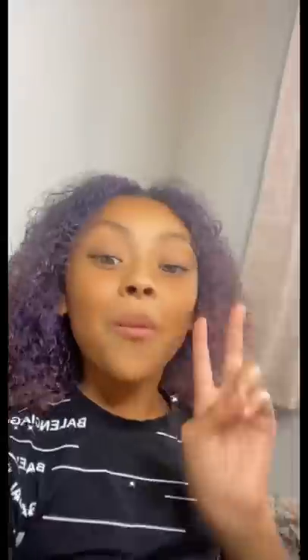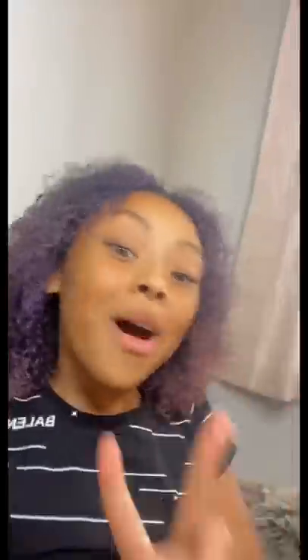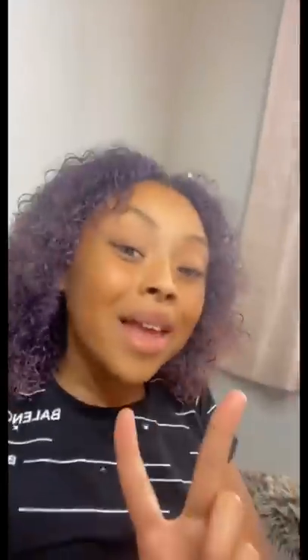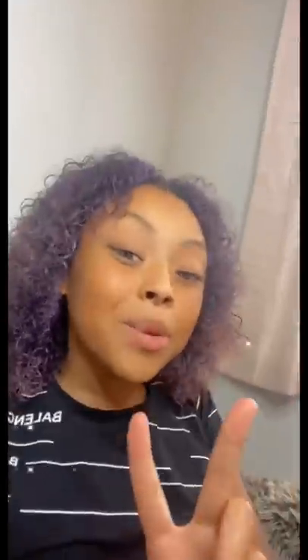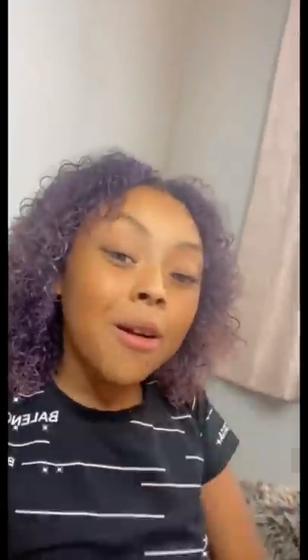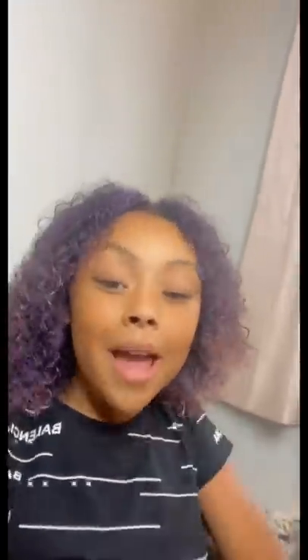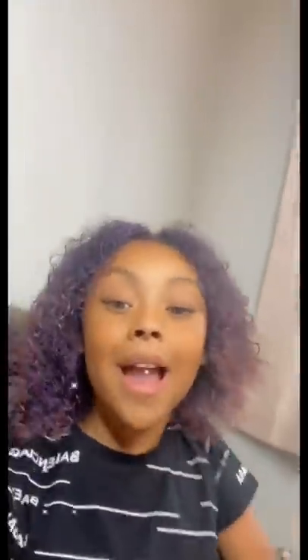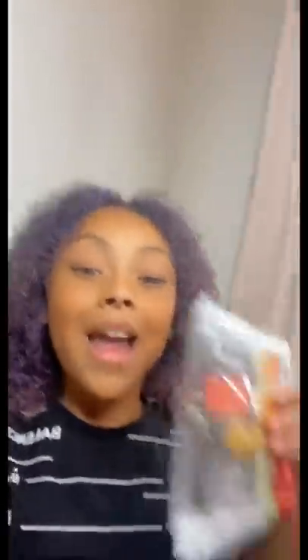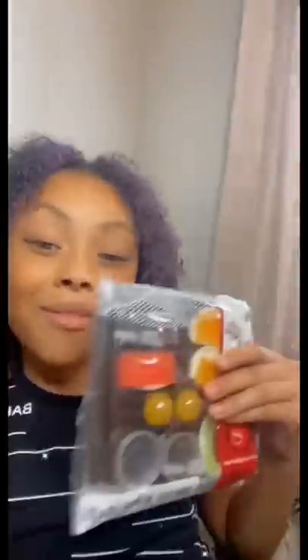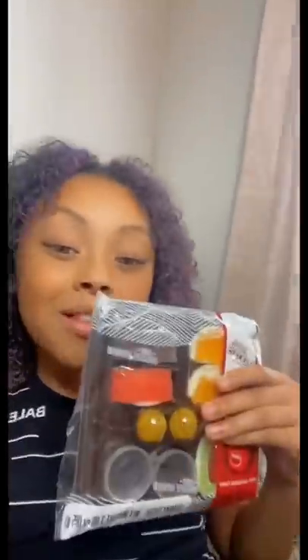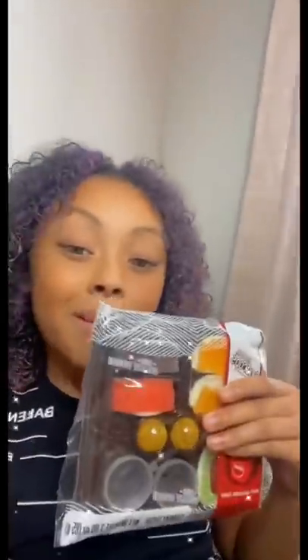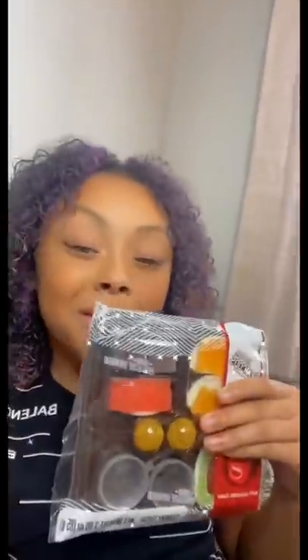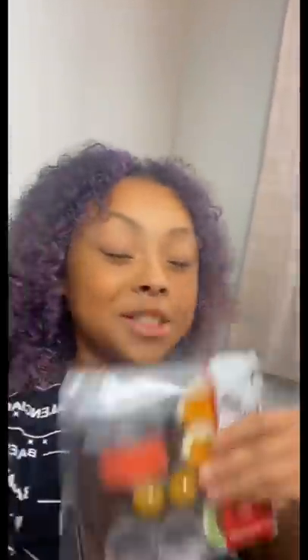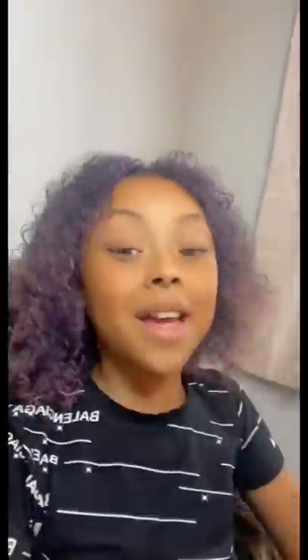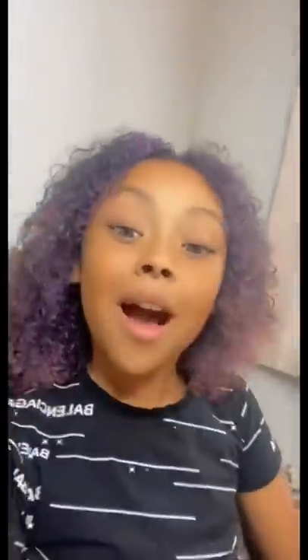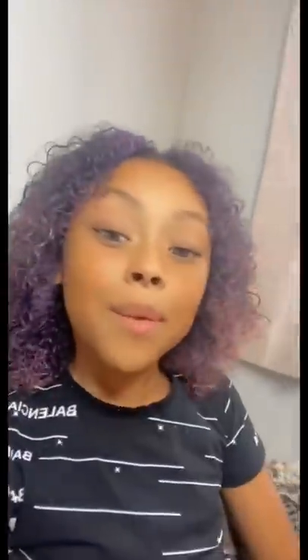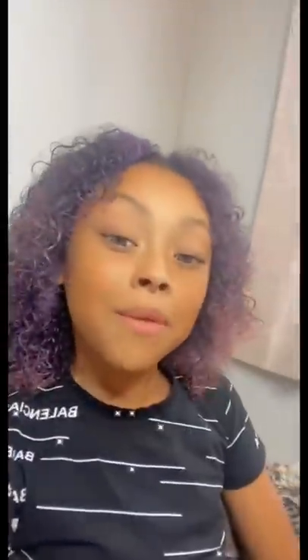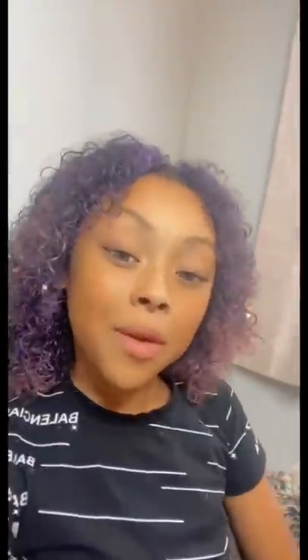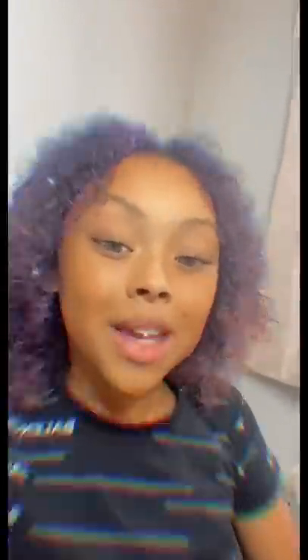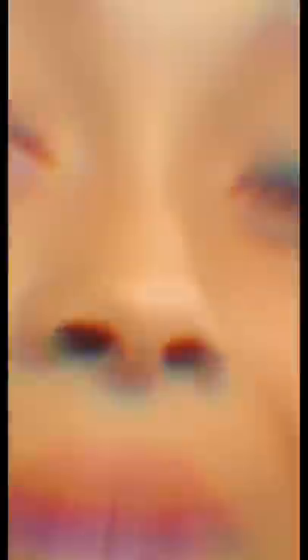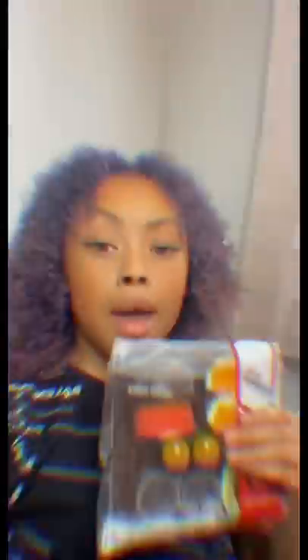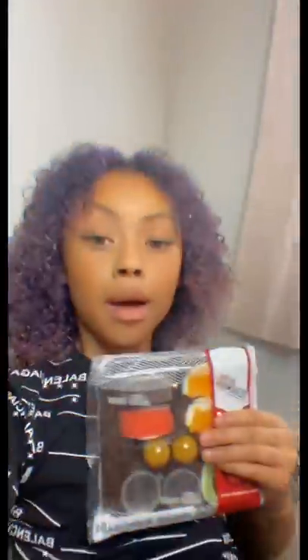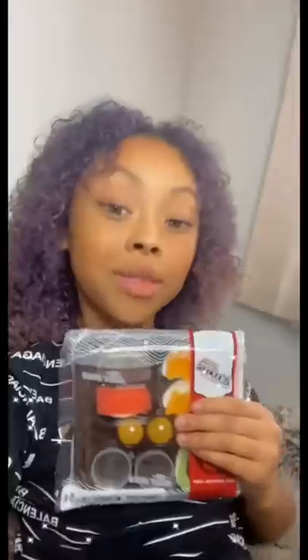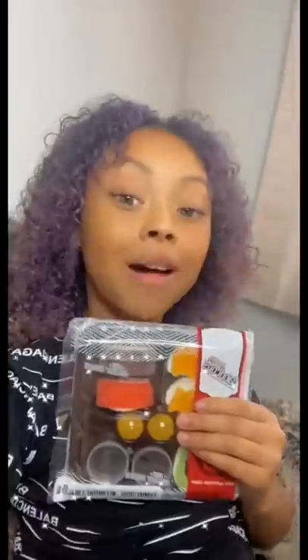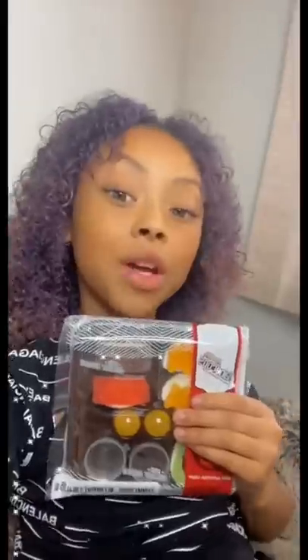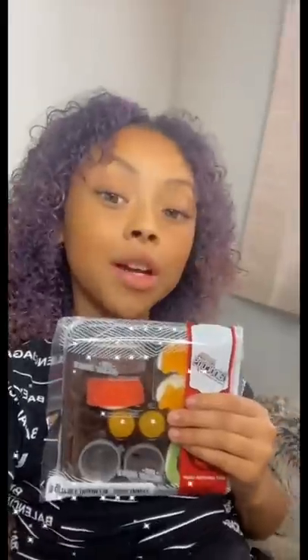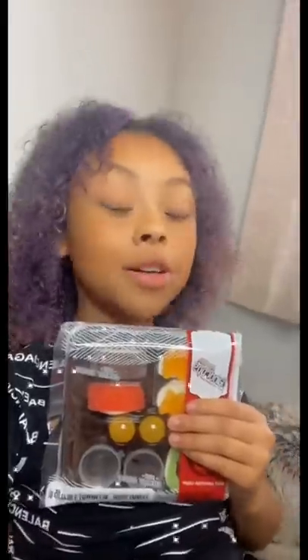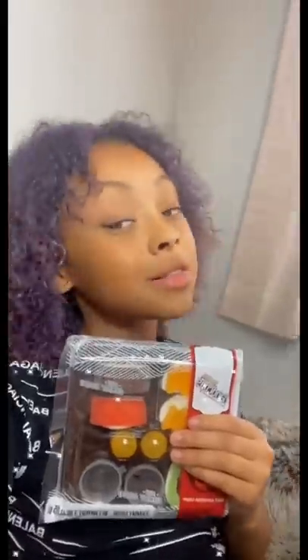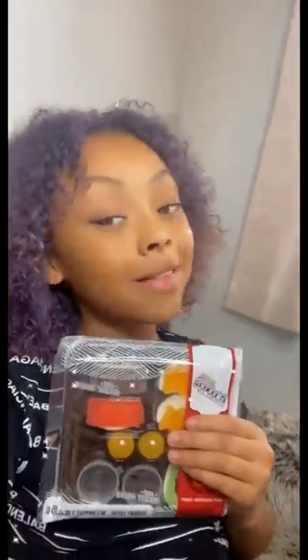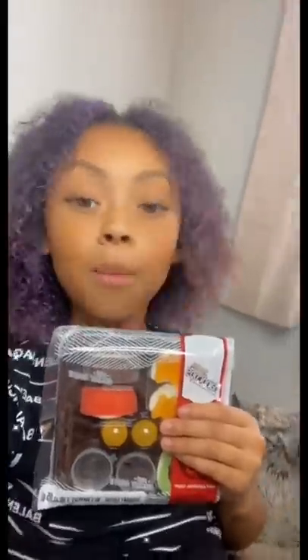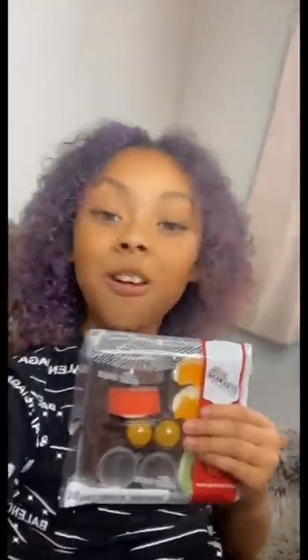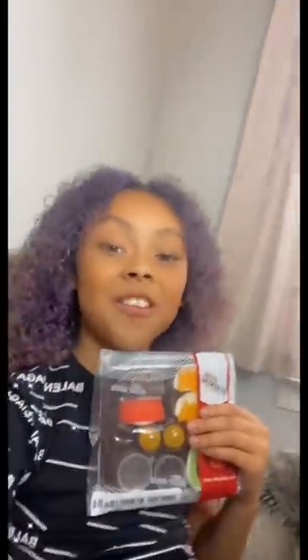What's up, GoGoGang? I have this gummy sushi and I'll be reviewing it. And without further ado, let's unbox it.